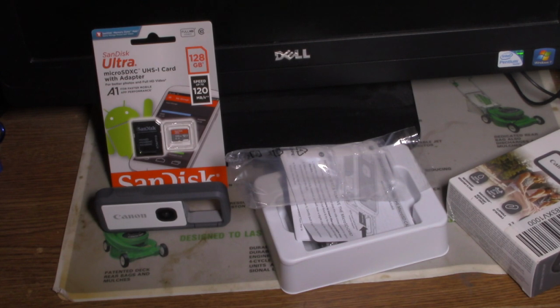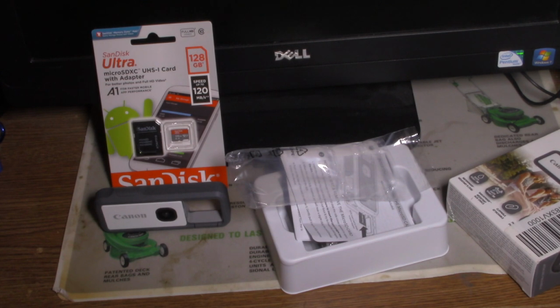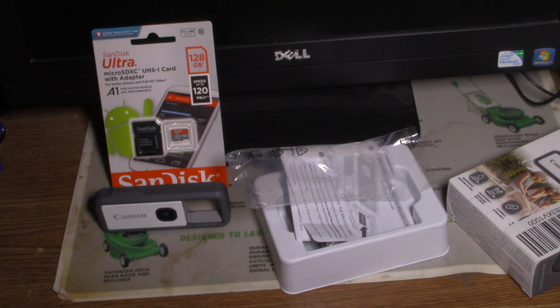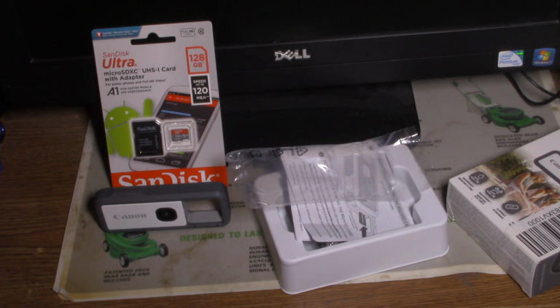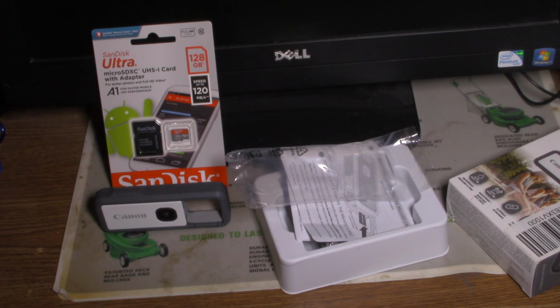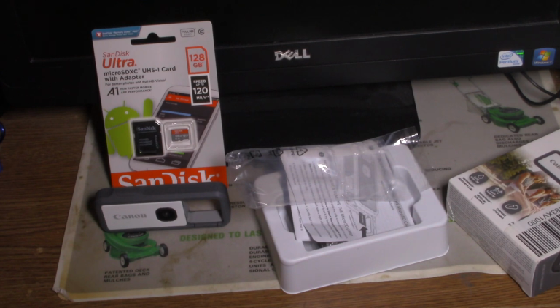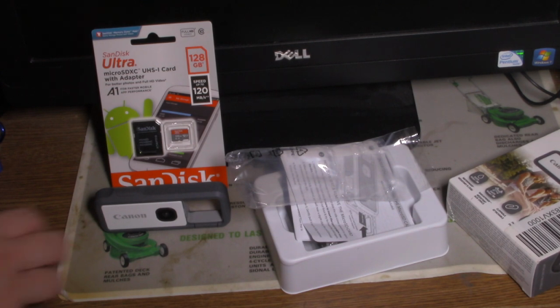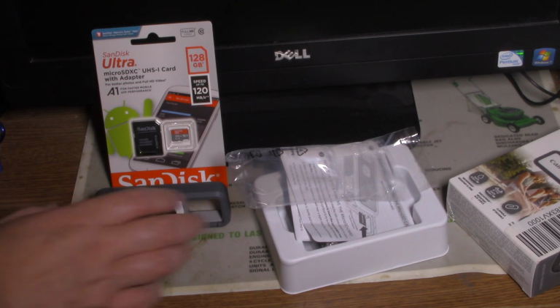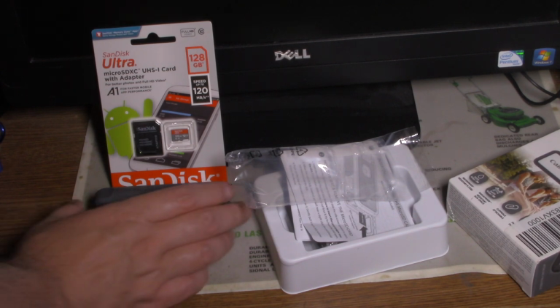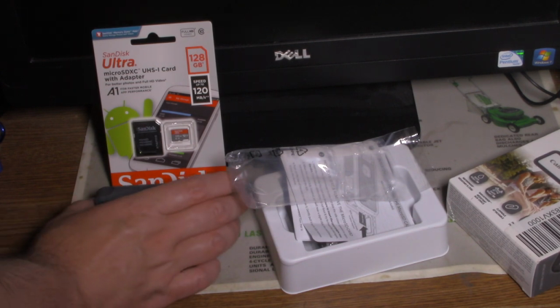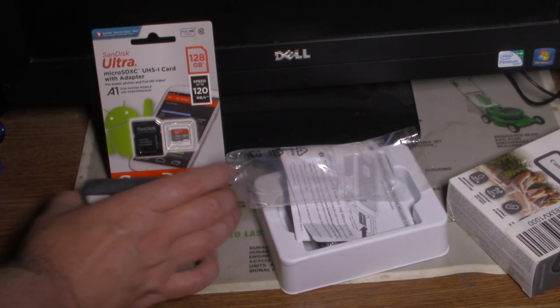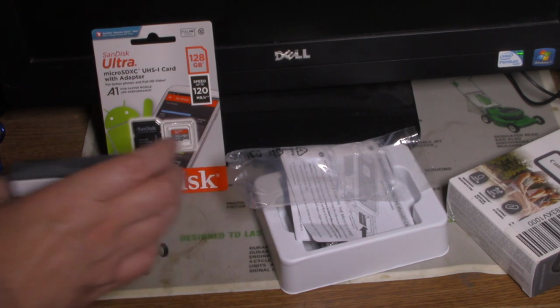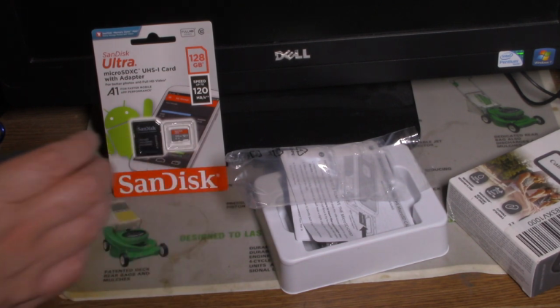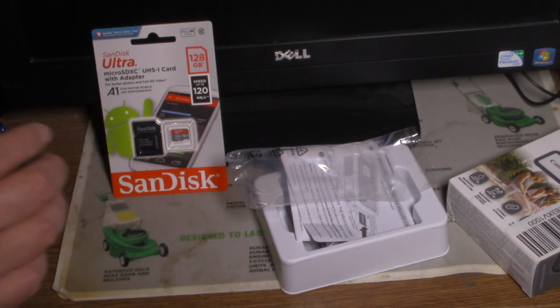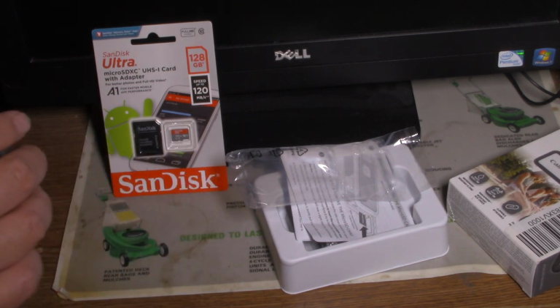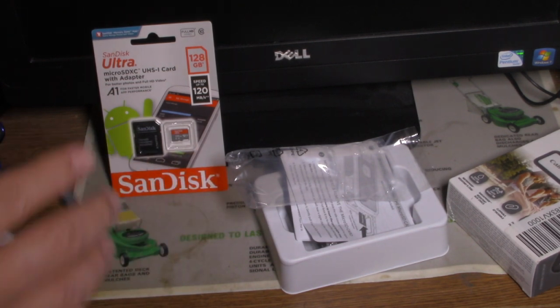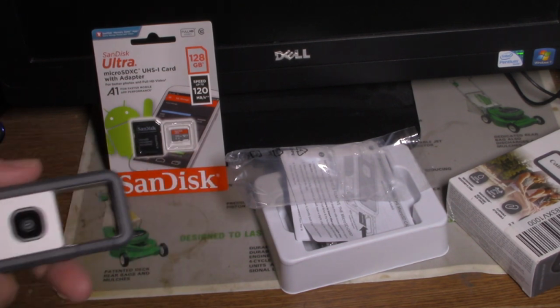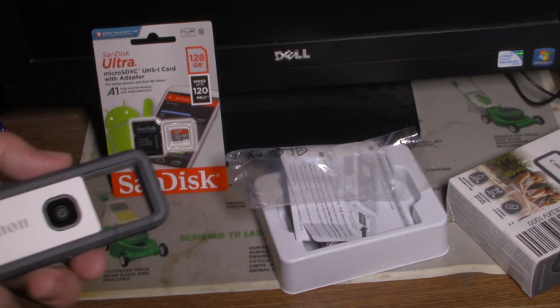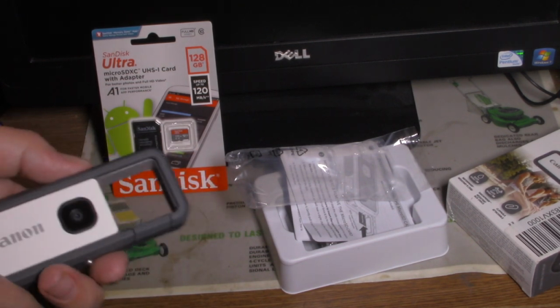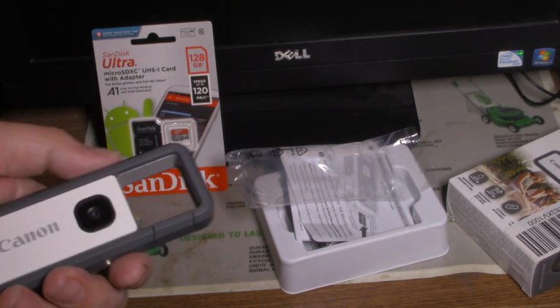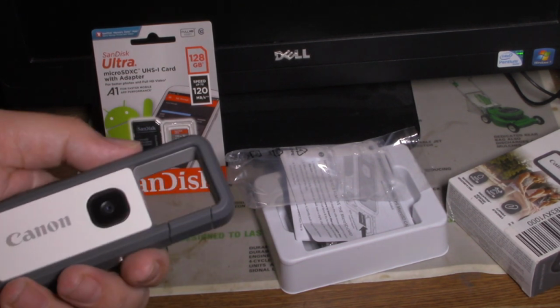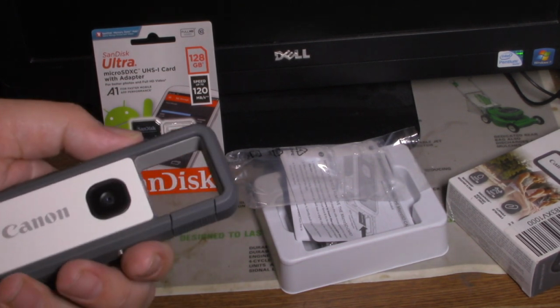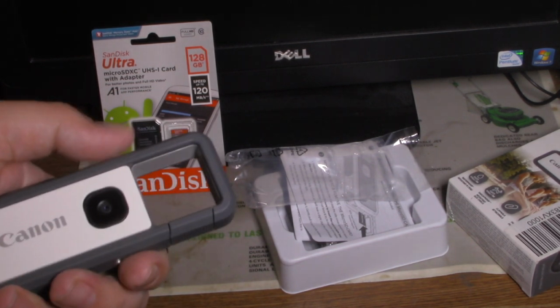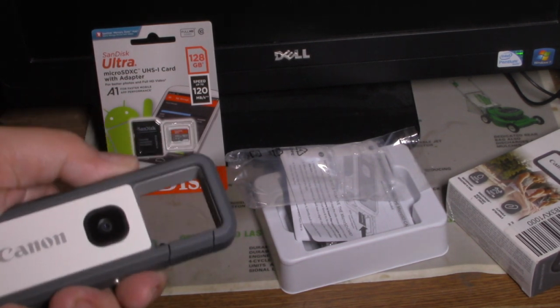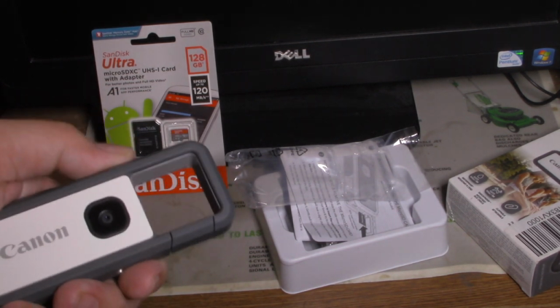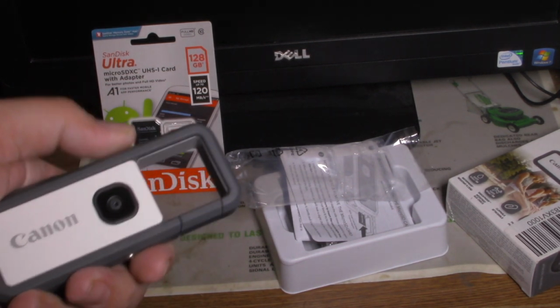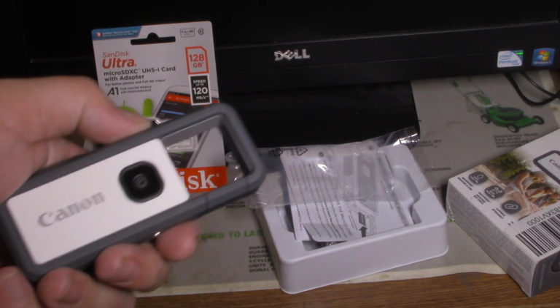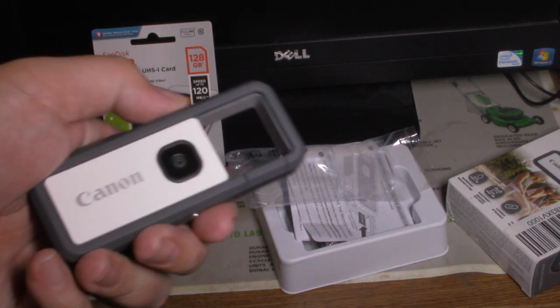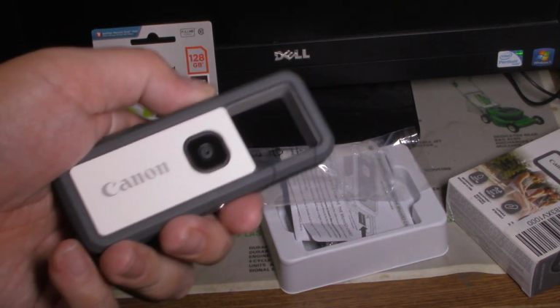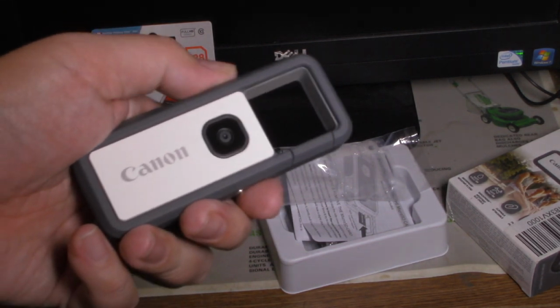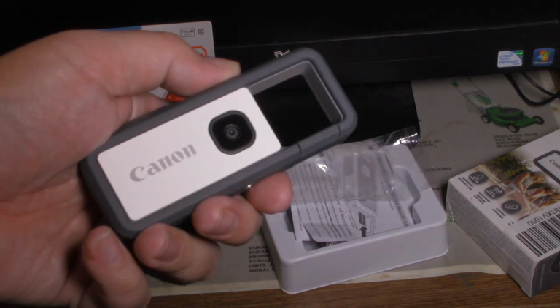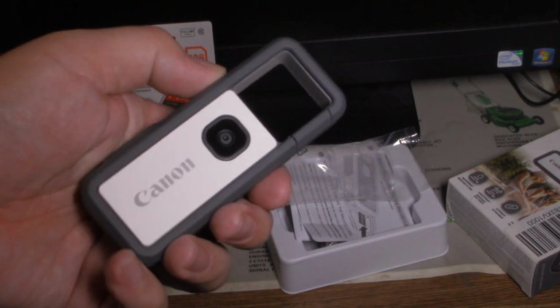This could probably be more concealable because it's more like said to be an action camera.